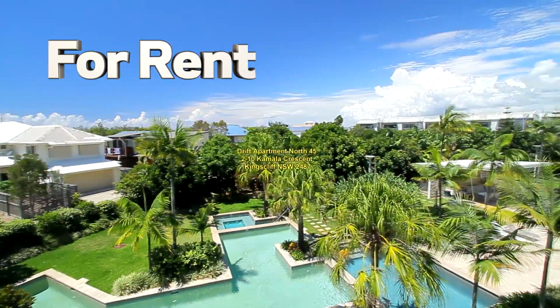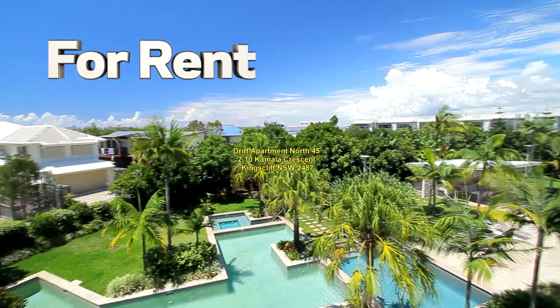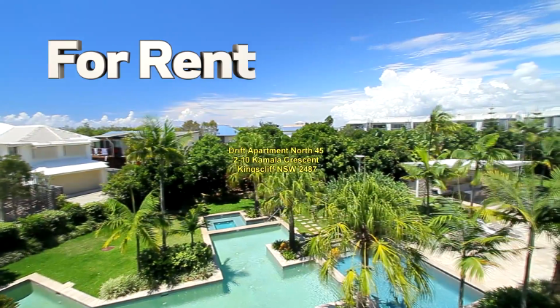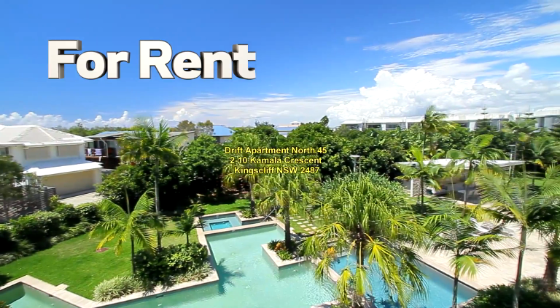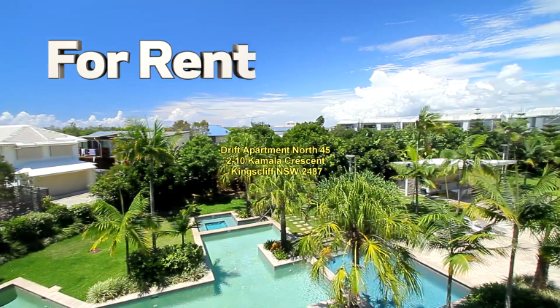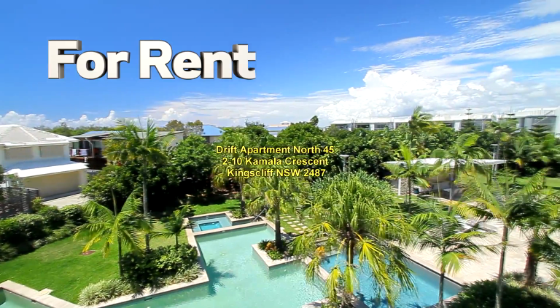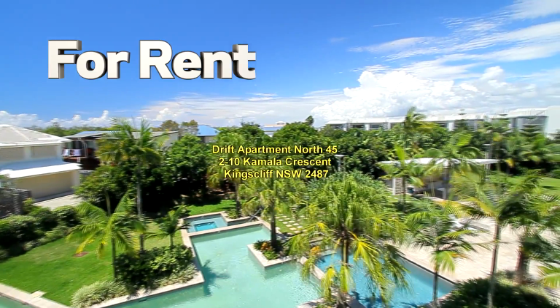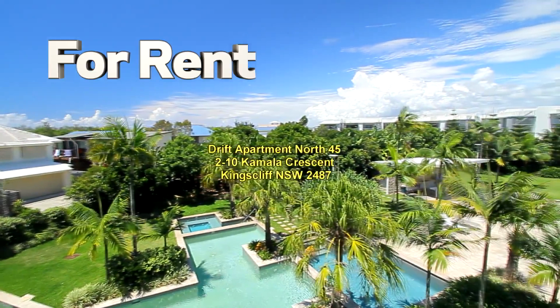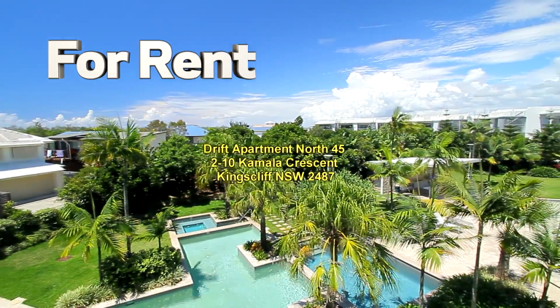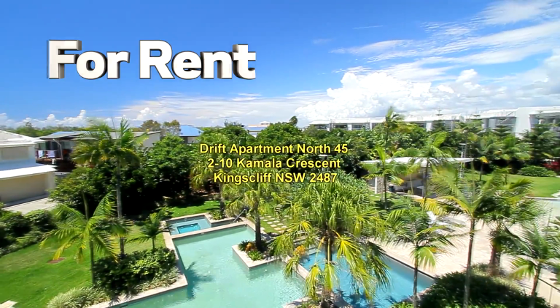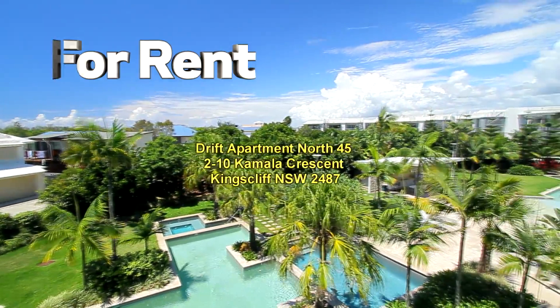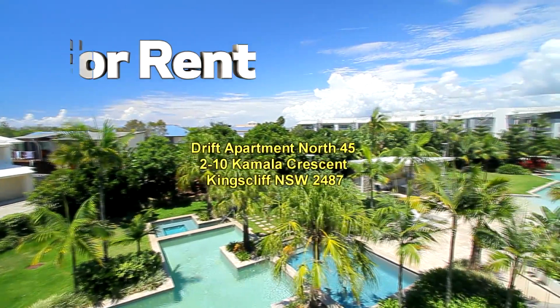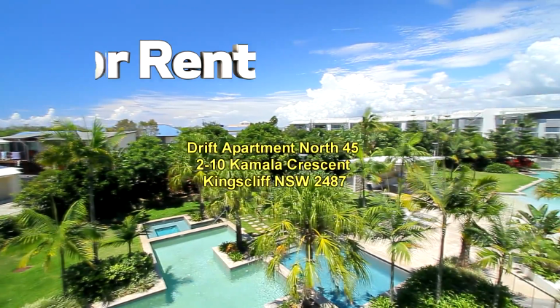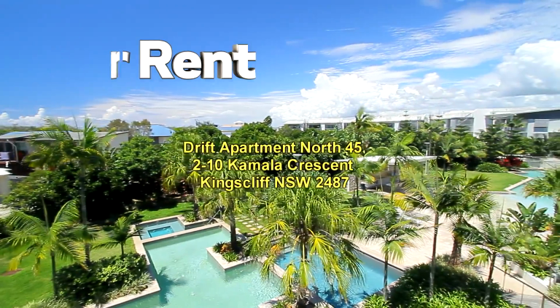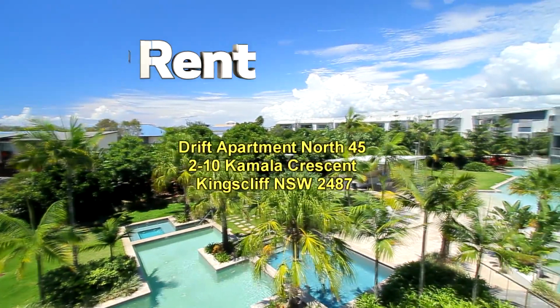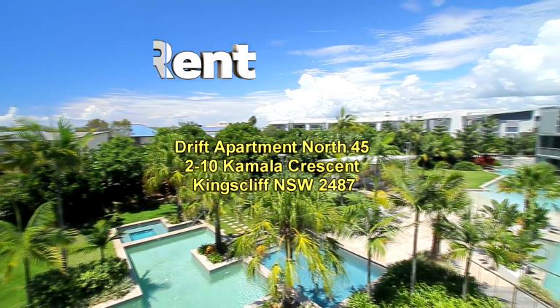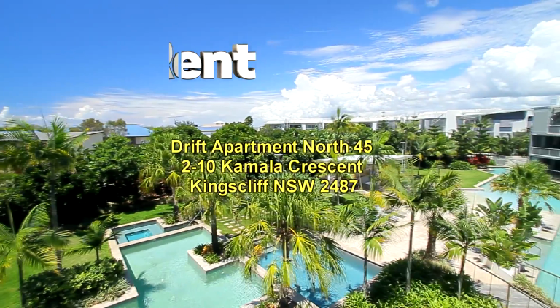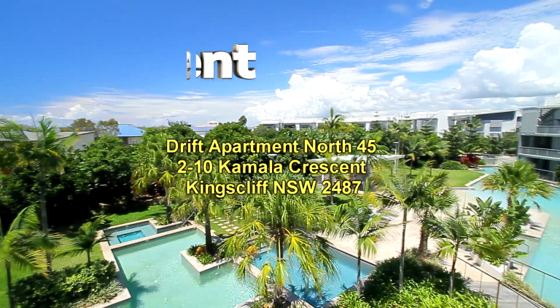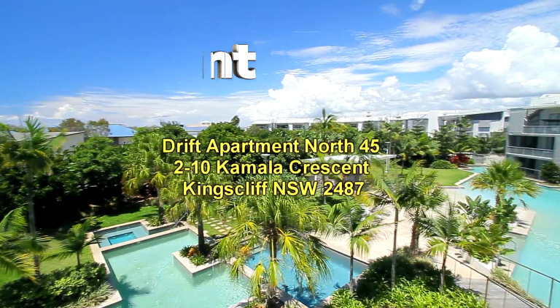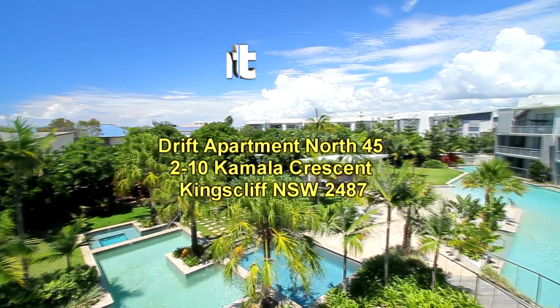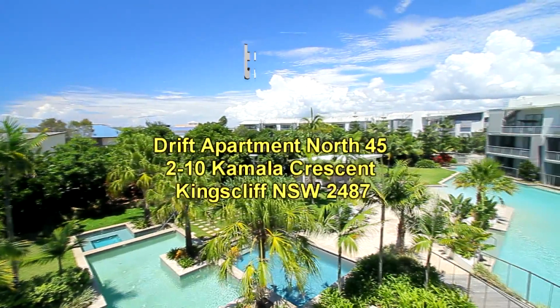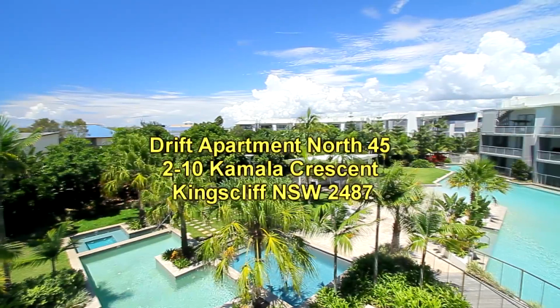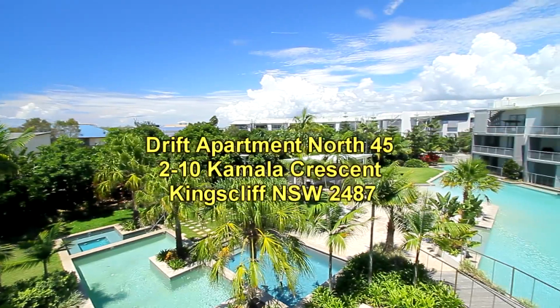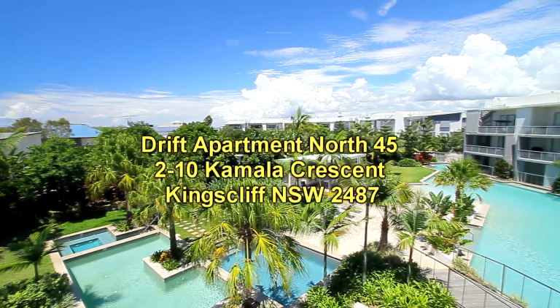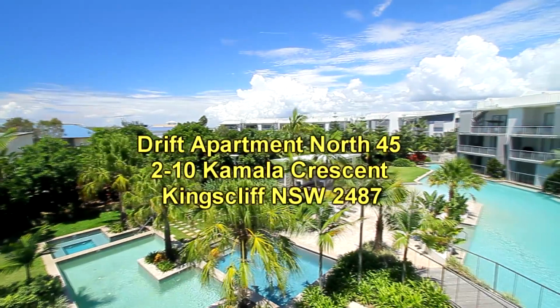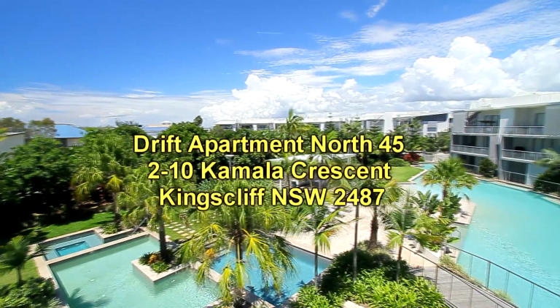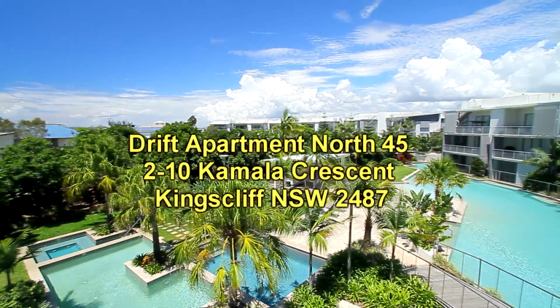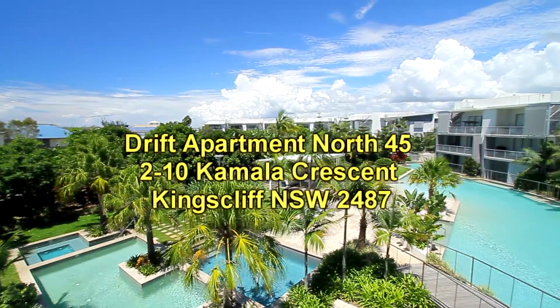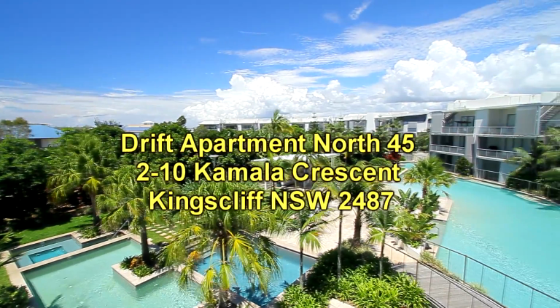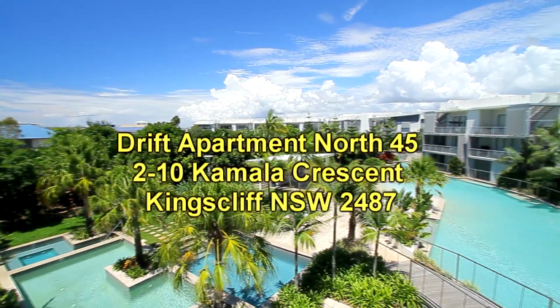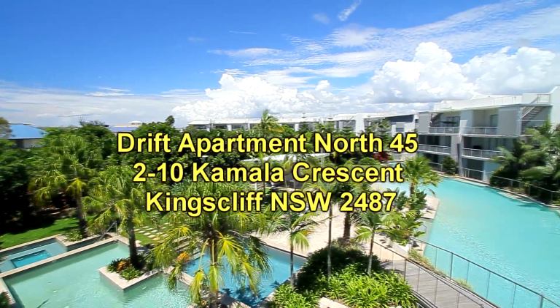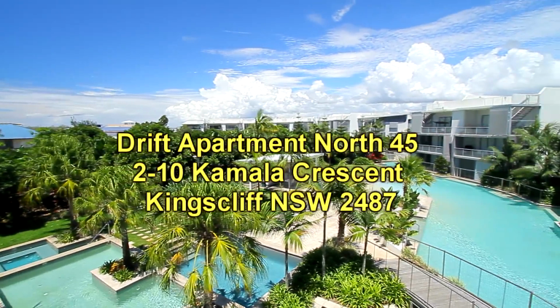Welcome to a video presentation of the Drift Apartments. This clip shows the setting of the Drift Apartments.